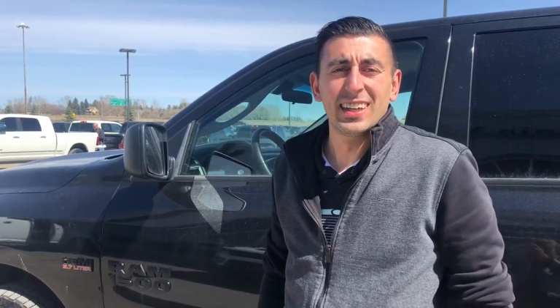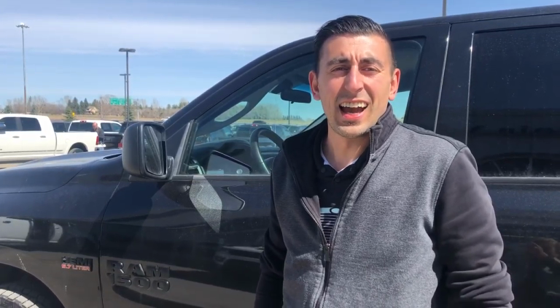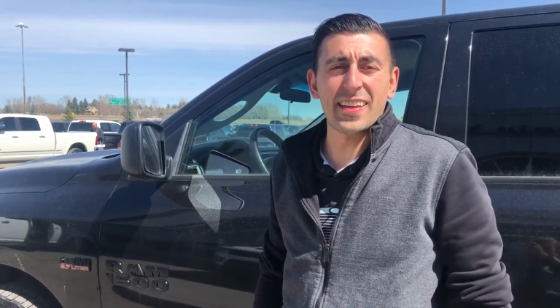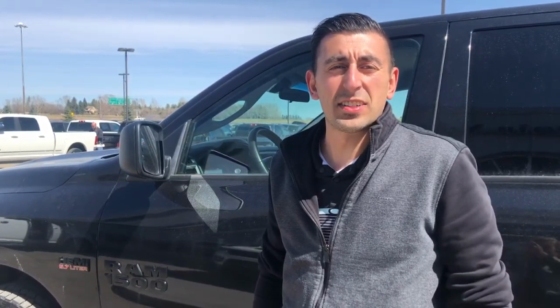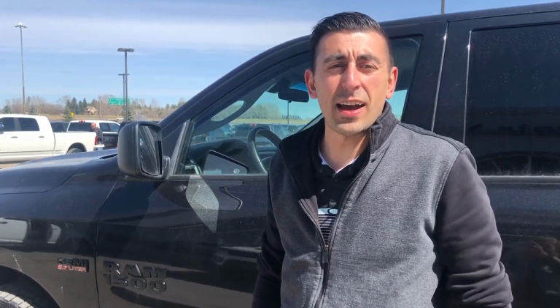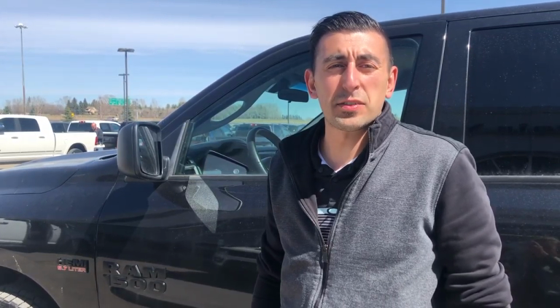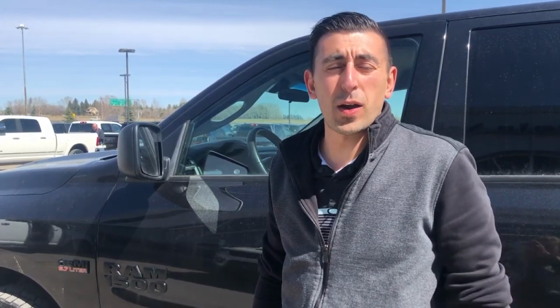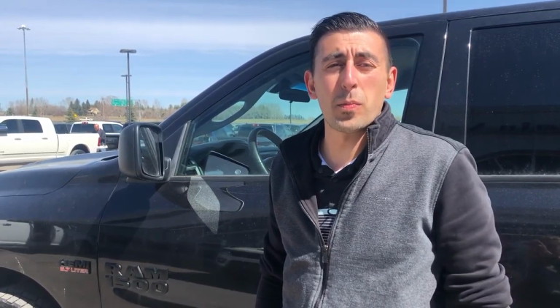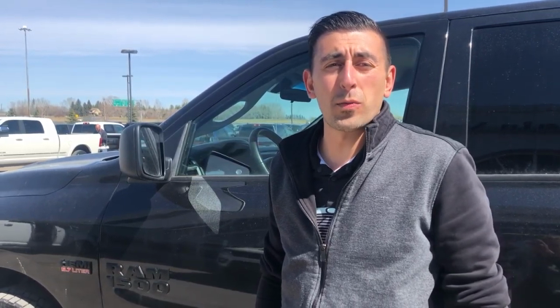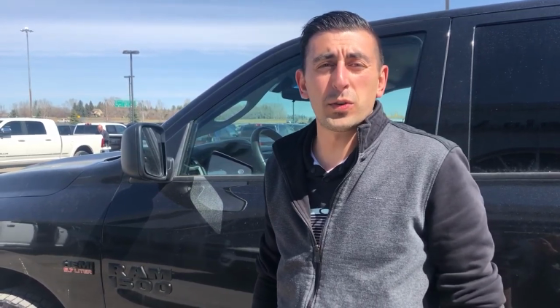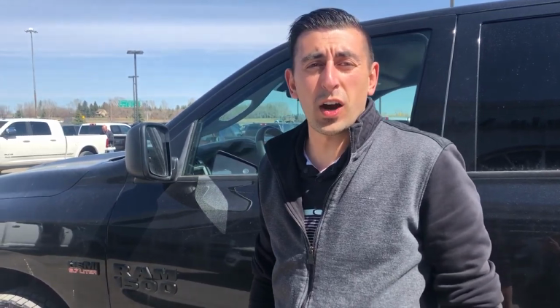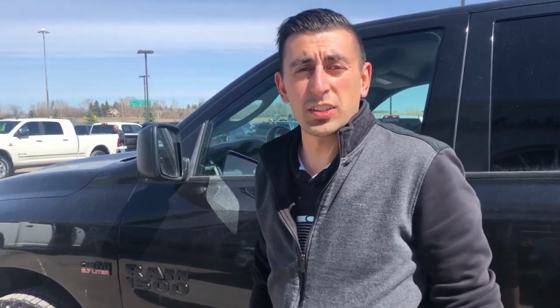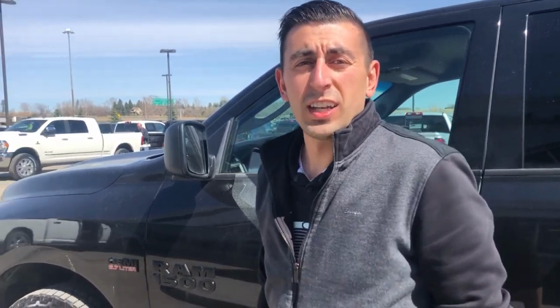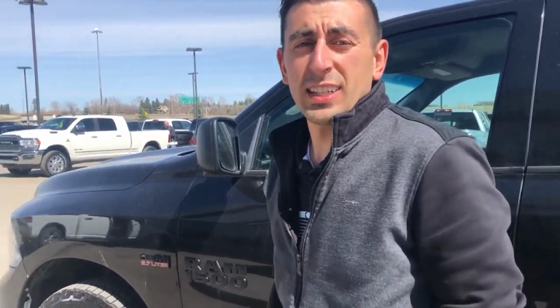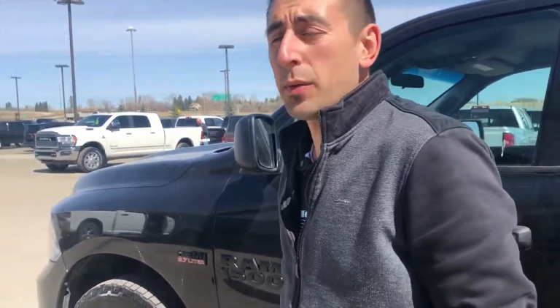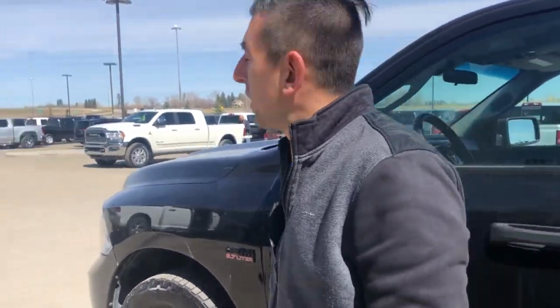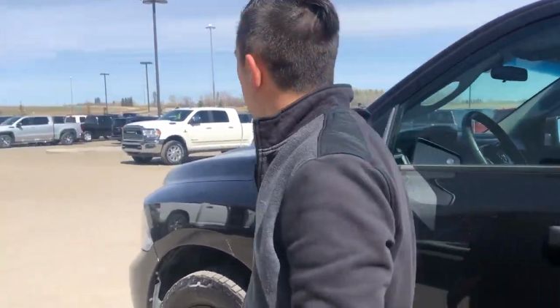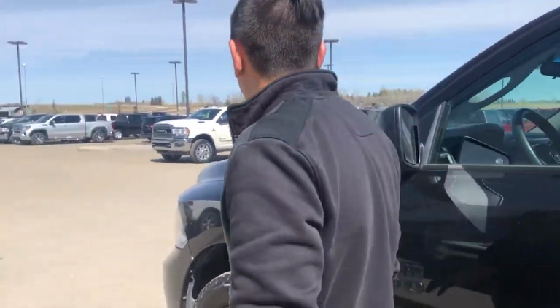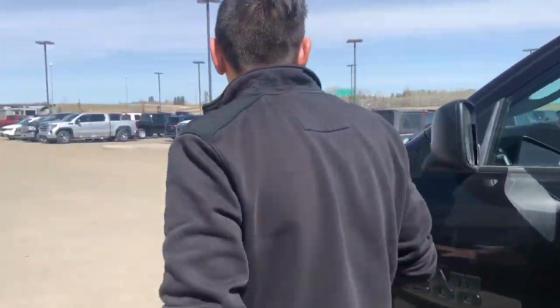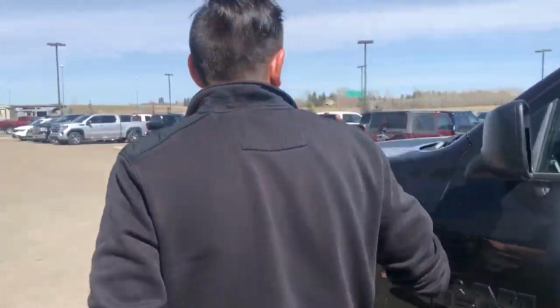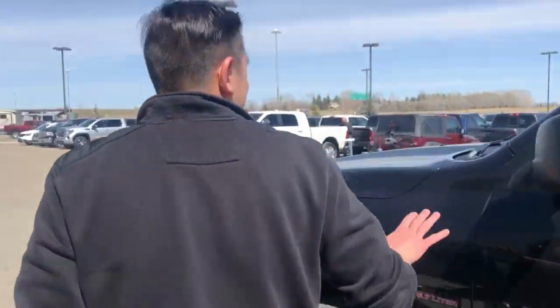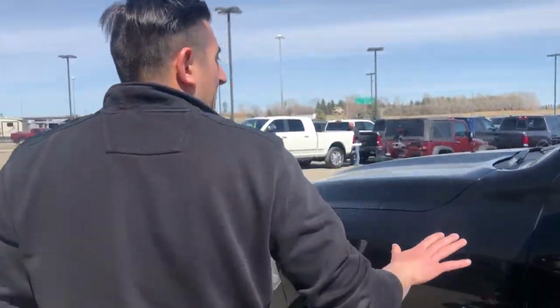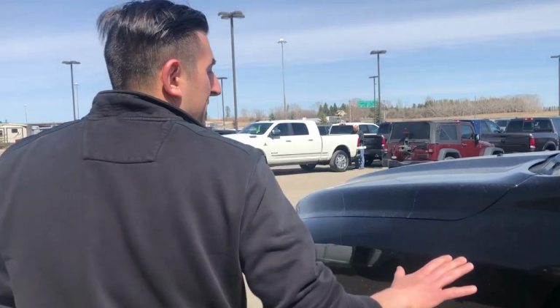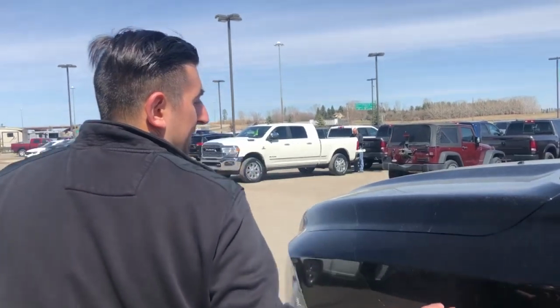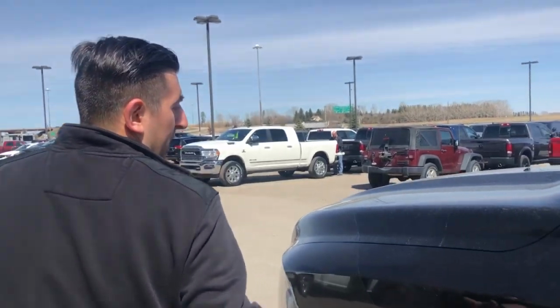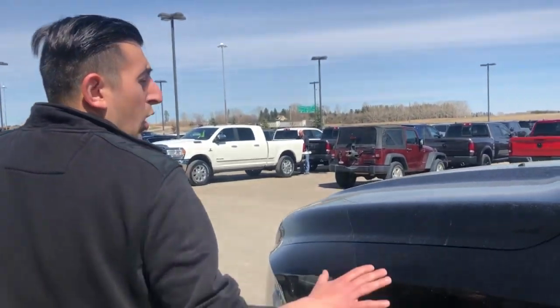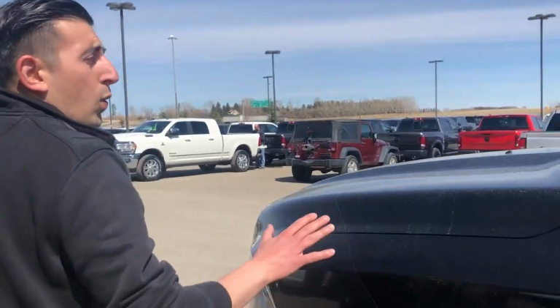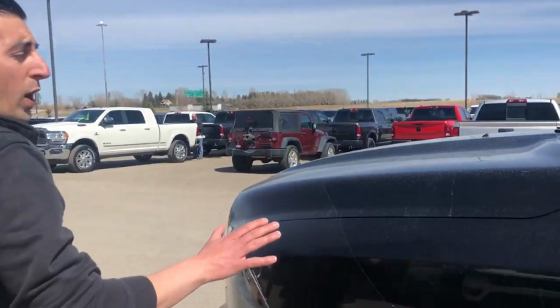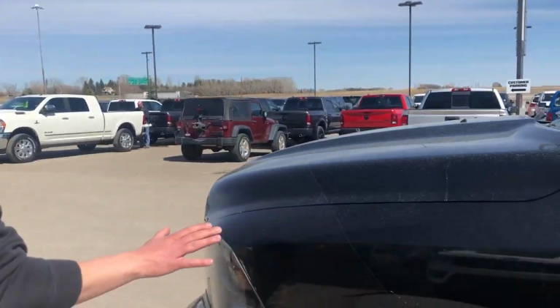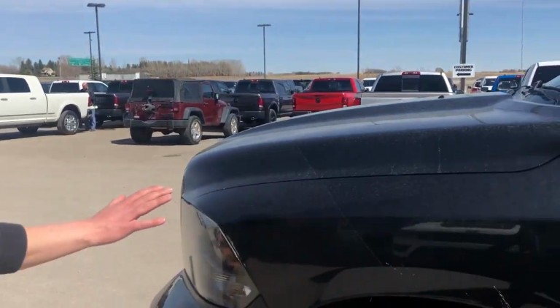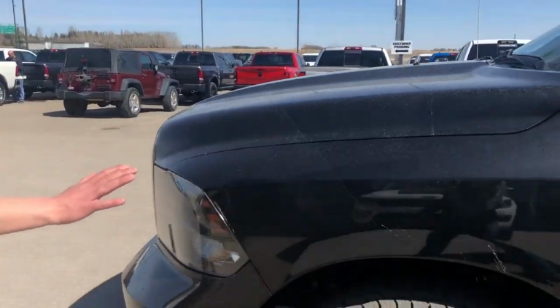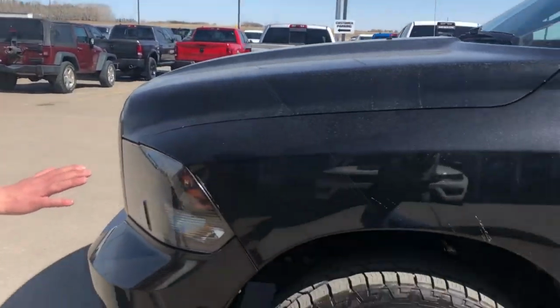Hi there, David Smao, Mountain View Dodge. Today we've got a 2017 Quad Cab Express.